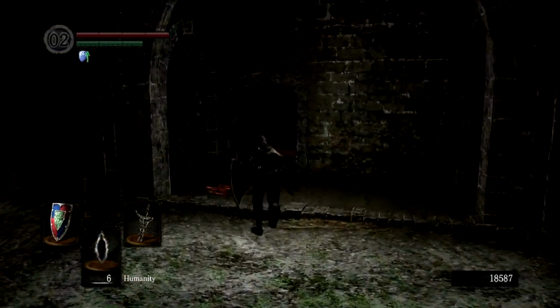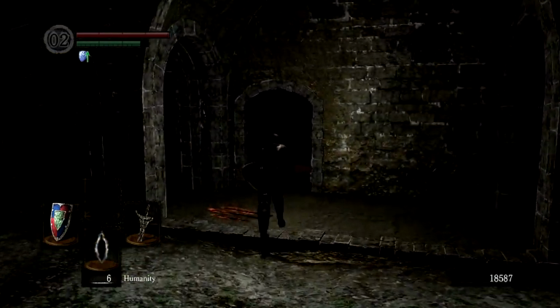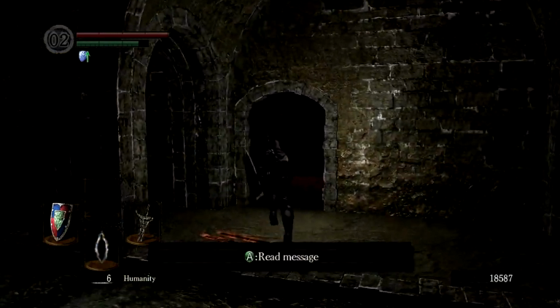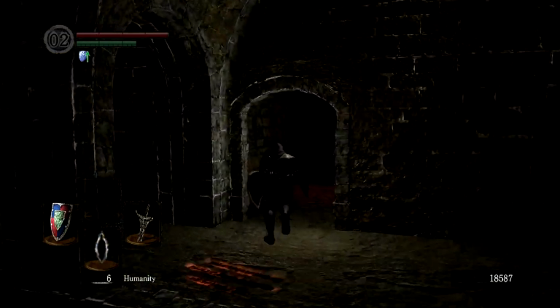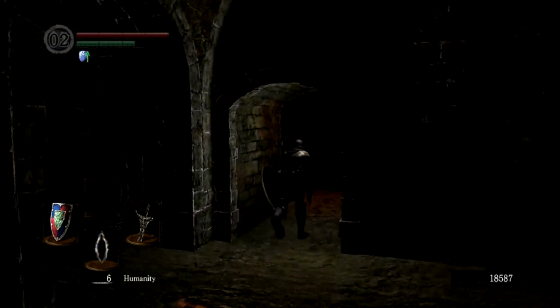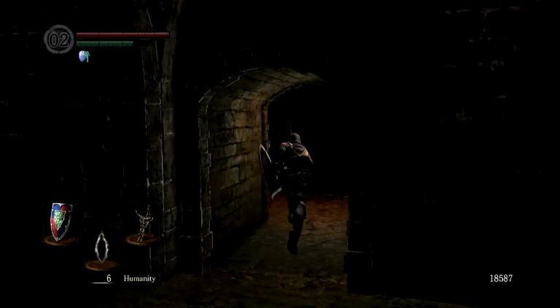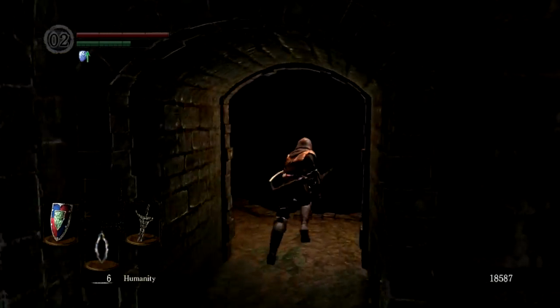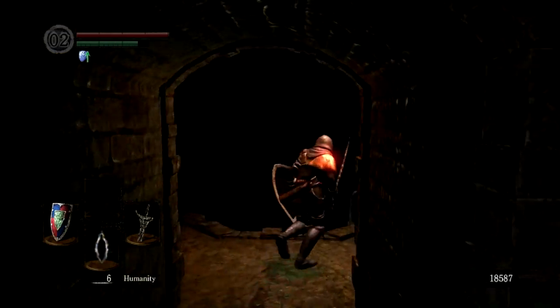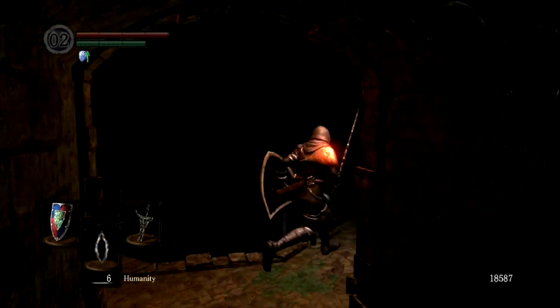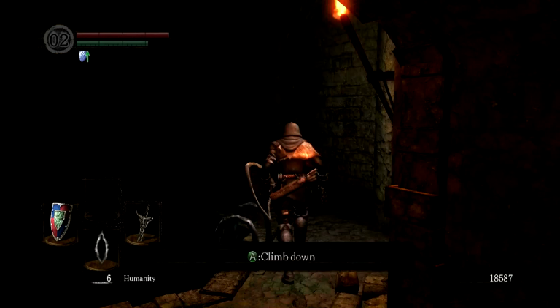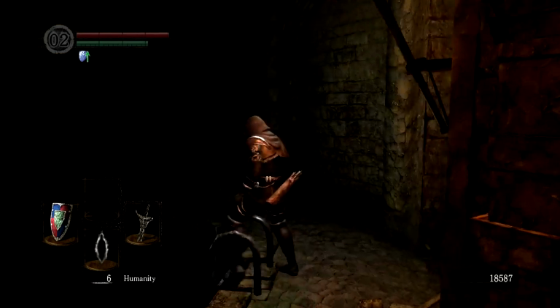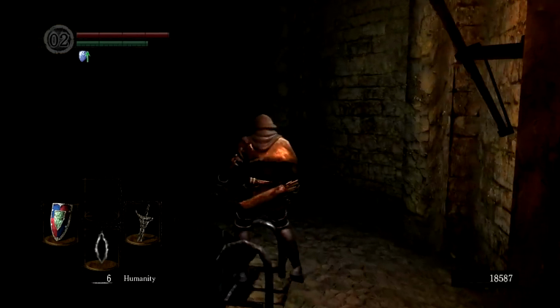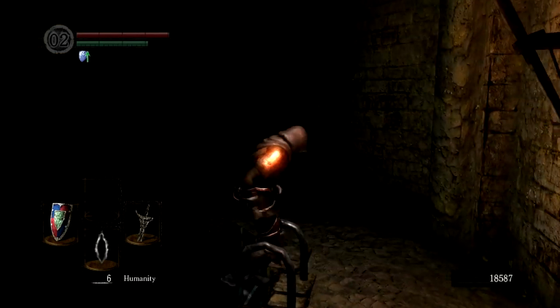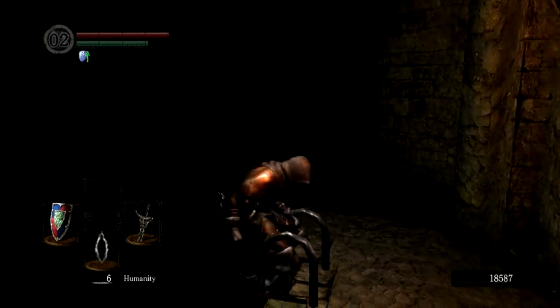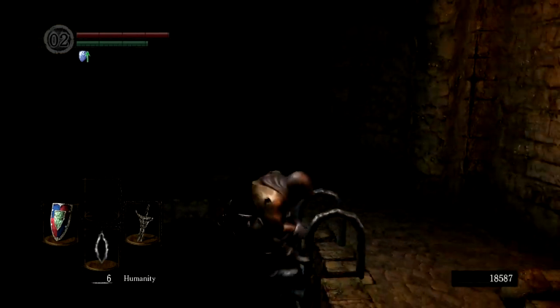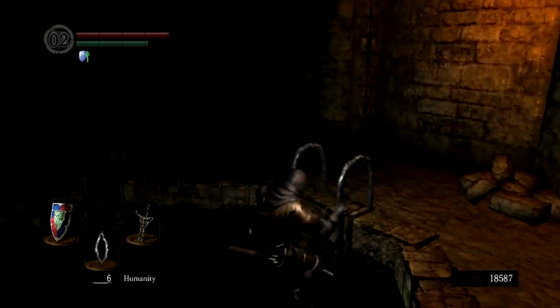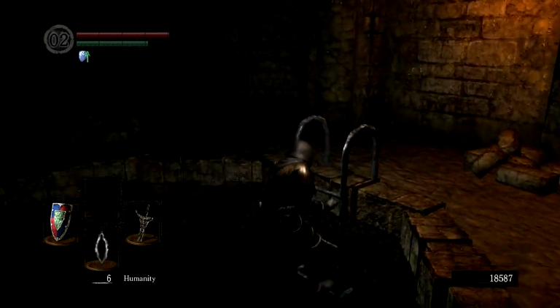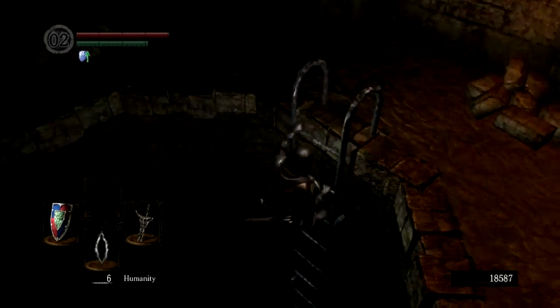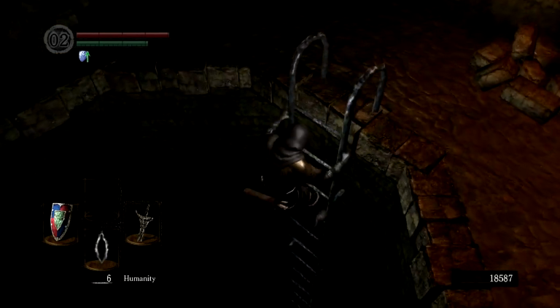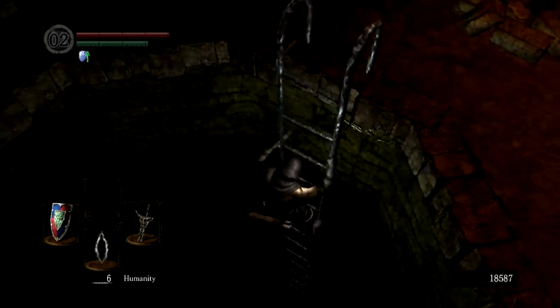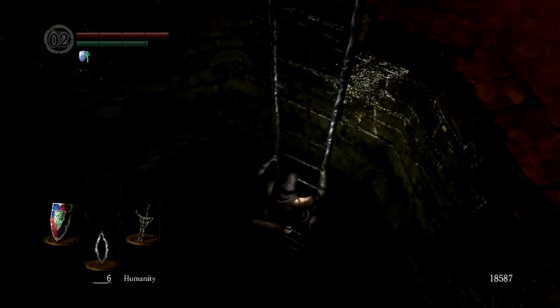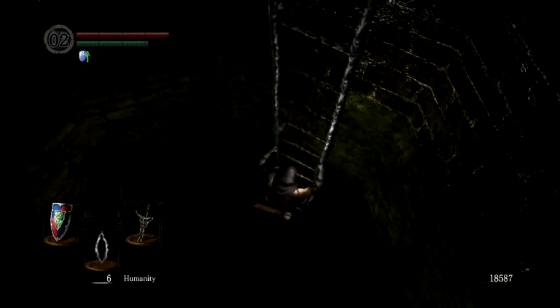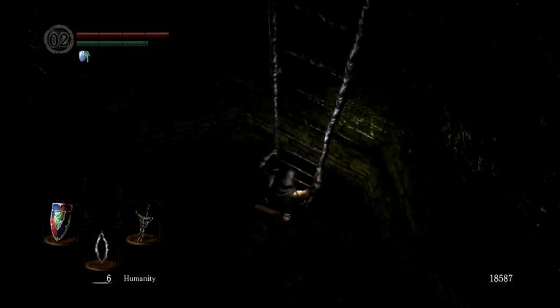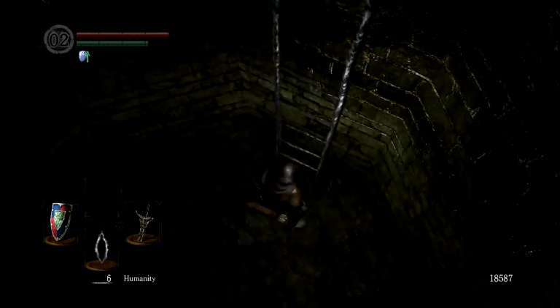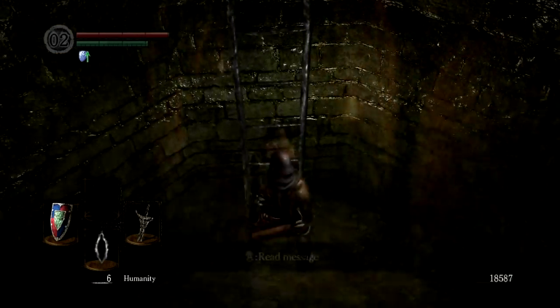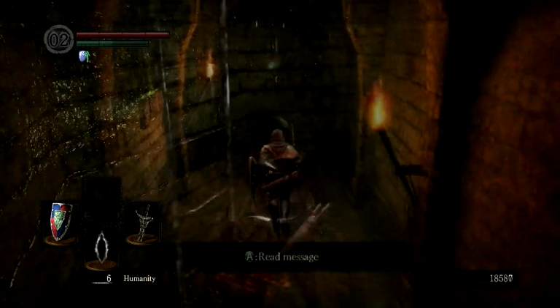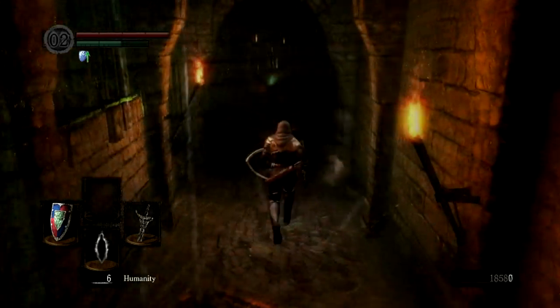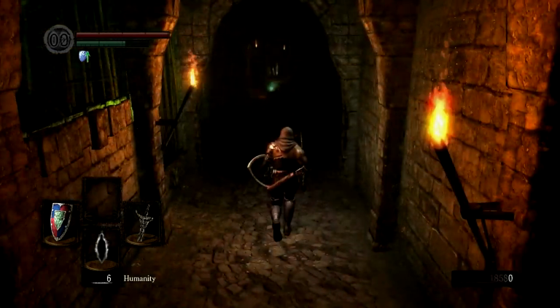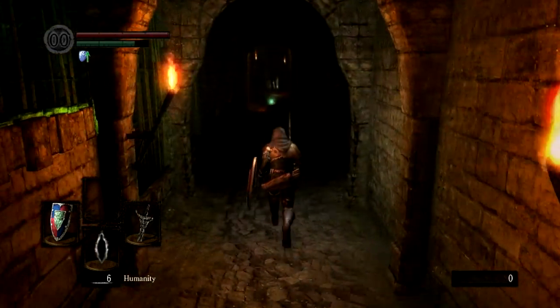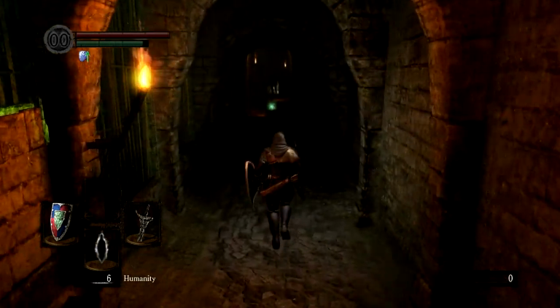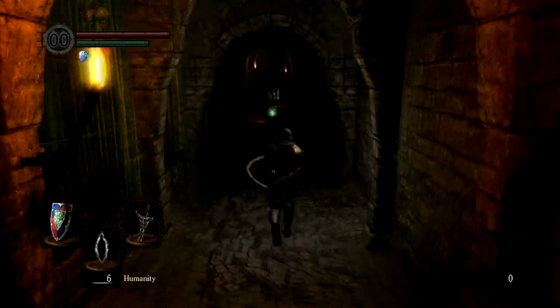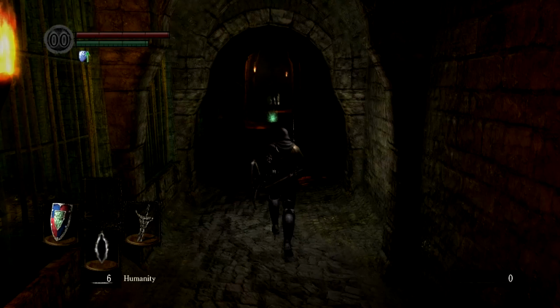The last route to take is back to the room you started the game in. There's a Black Knight waiting for you — he's the same as the previous one. Parry him down and take his Titanite.